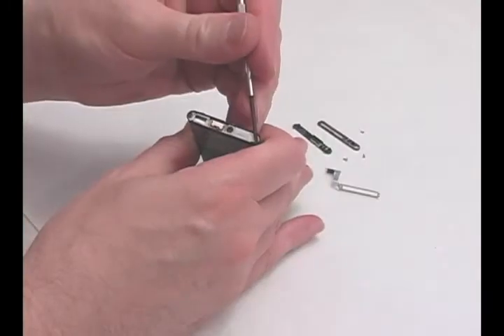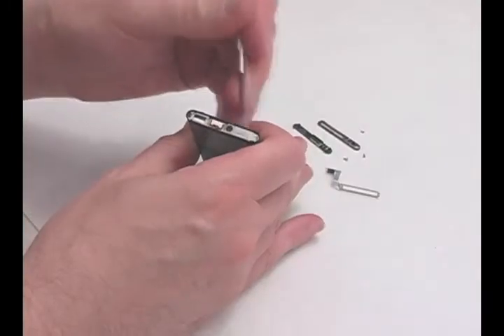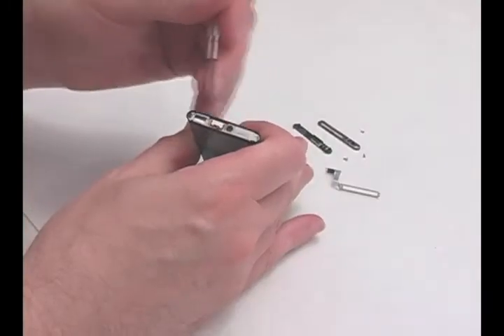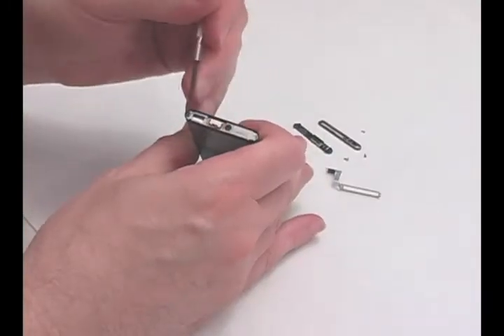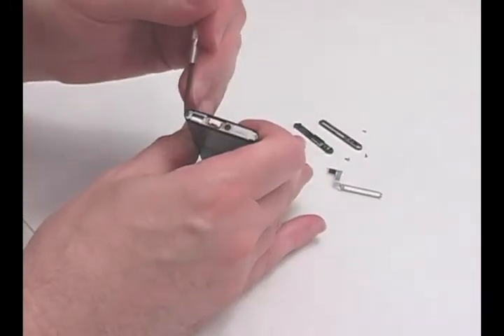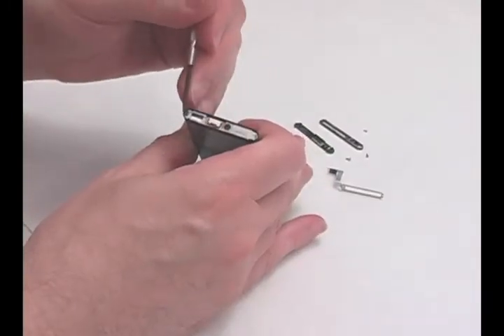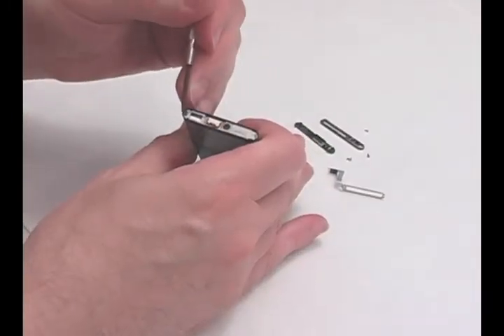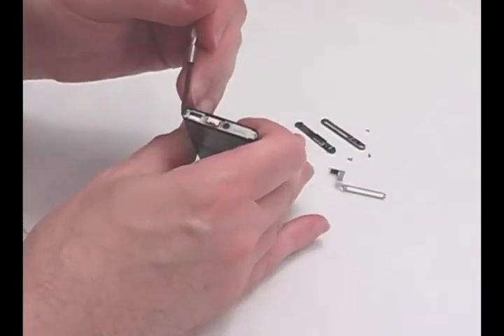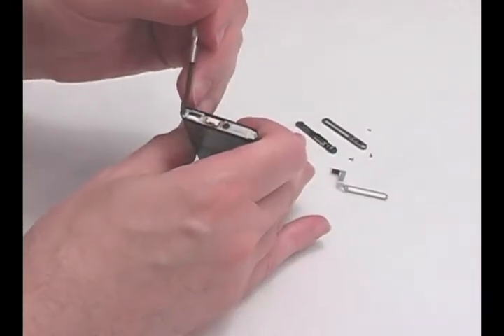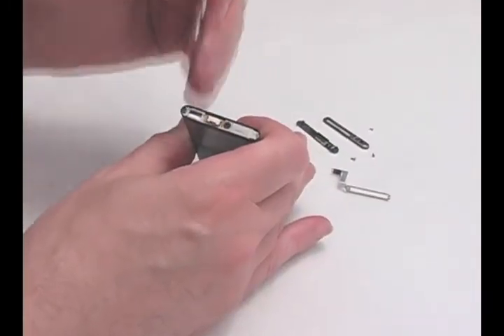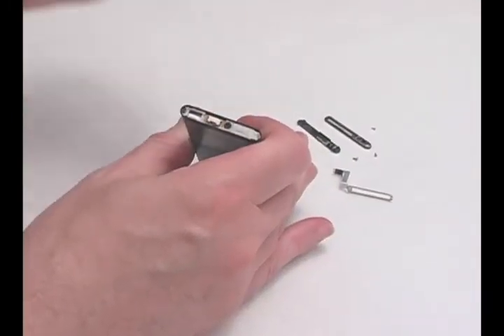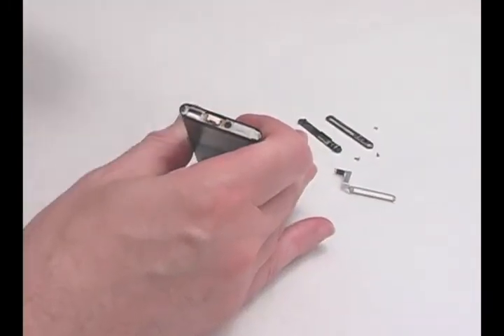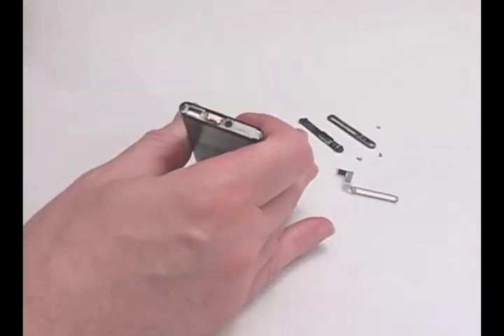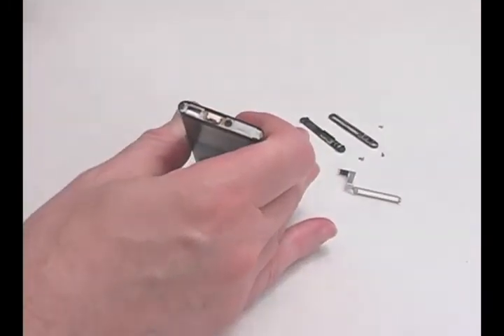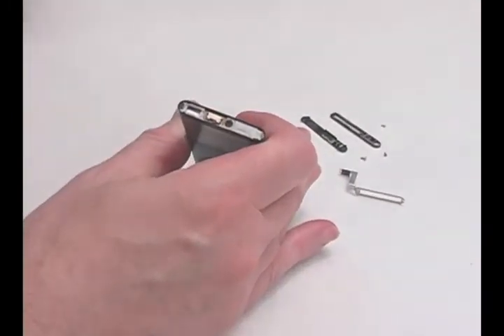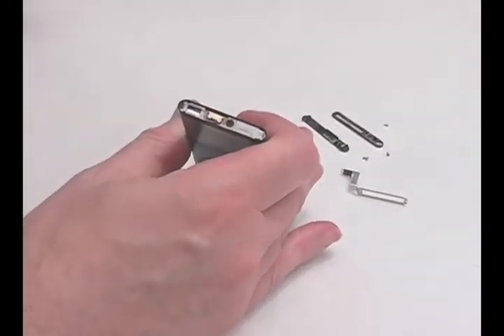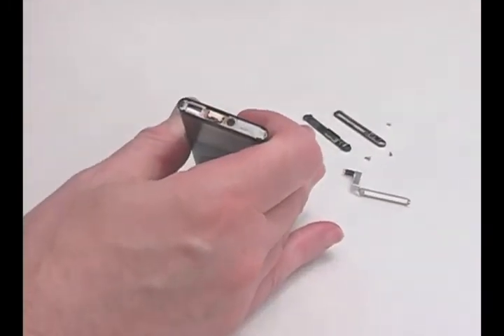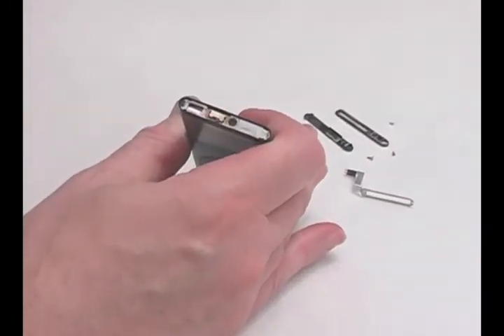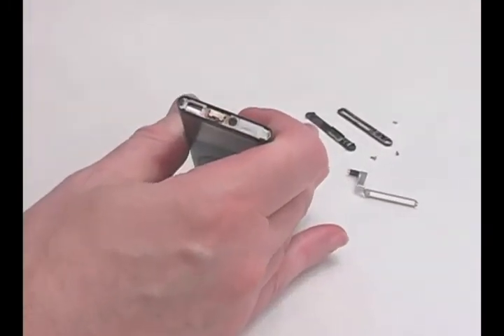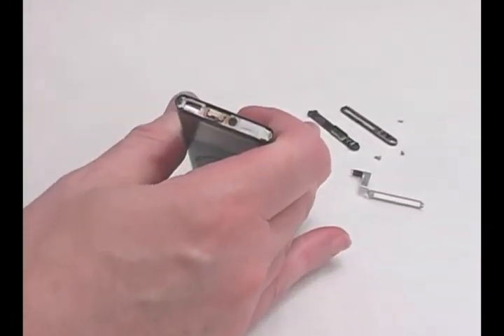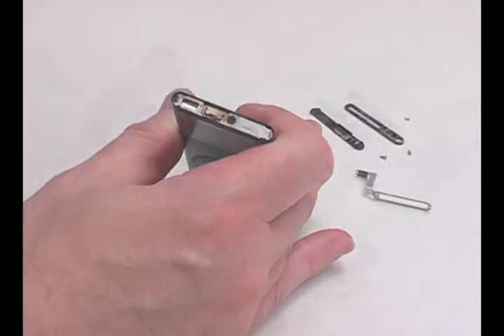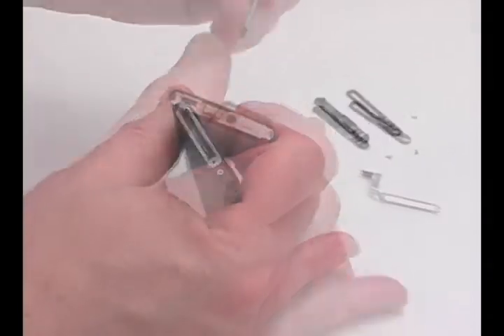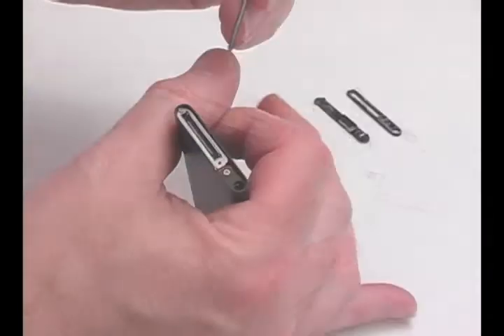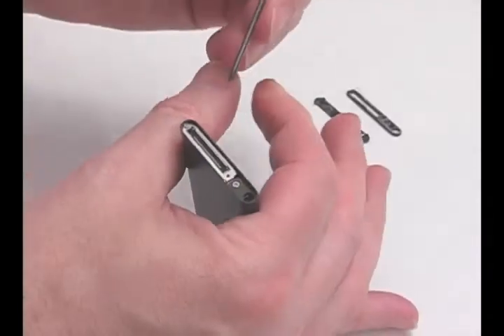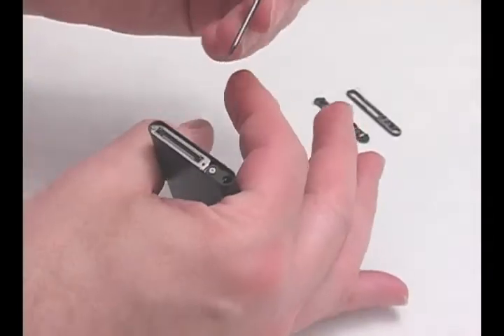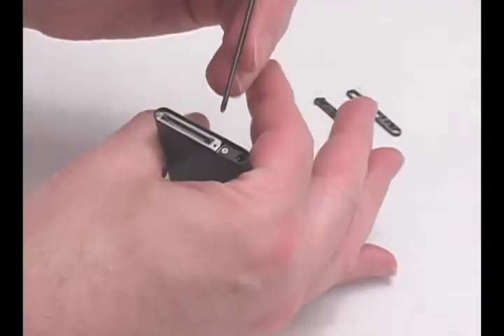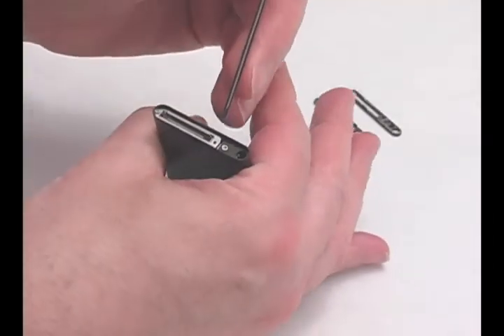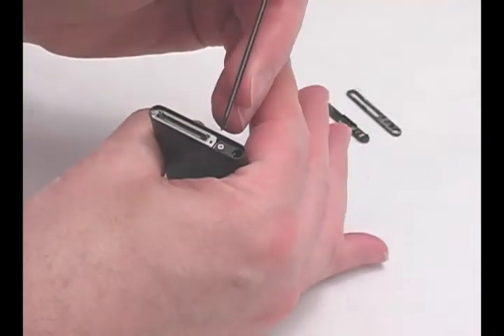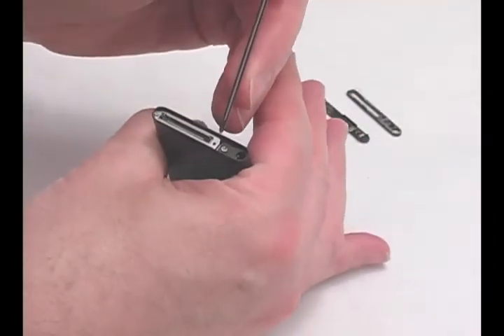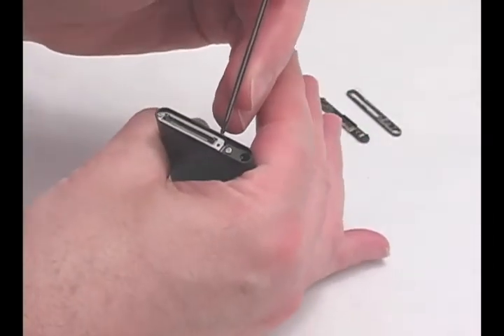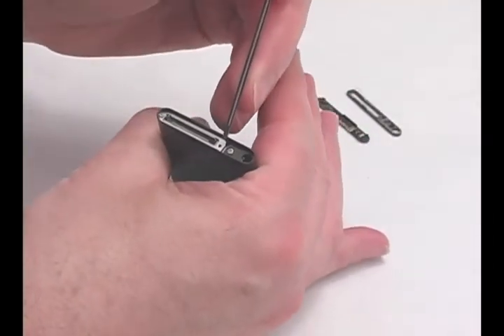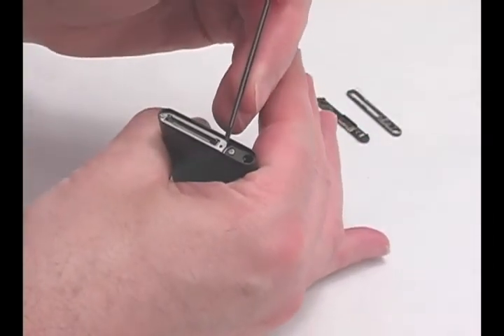Remove the two screws from the top of the iPod. Remove the two screws from the bottom of the iPod.